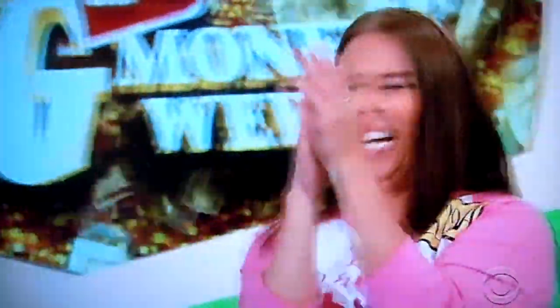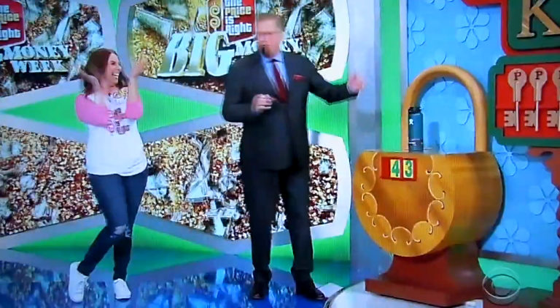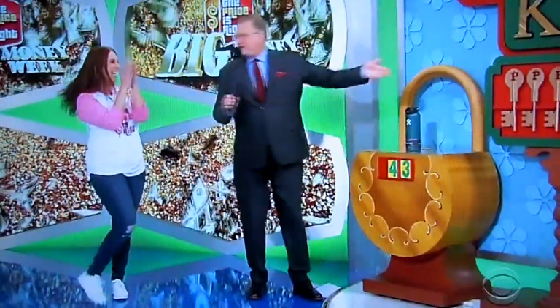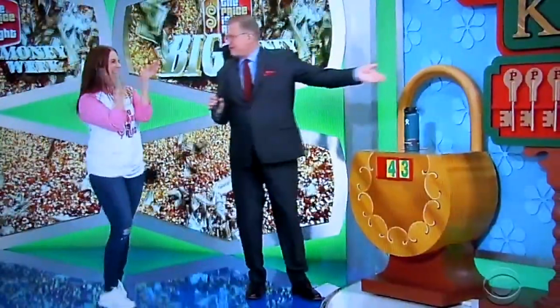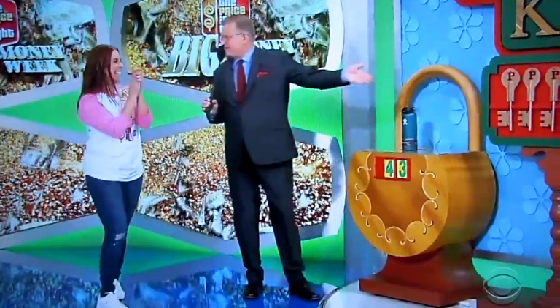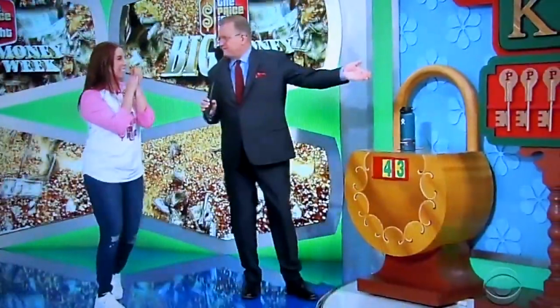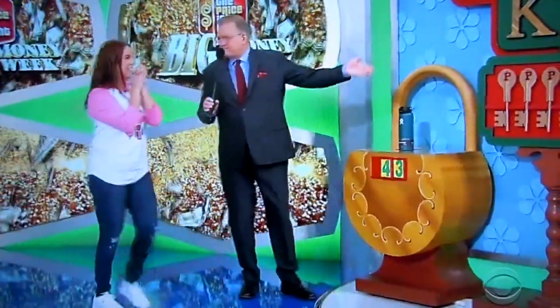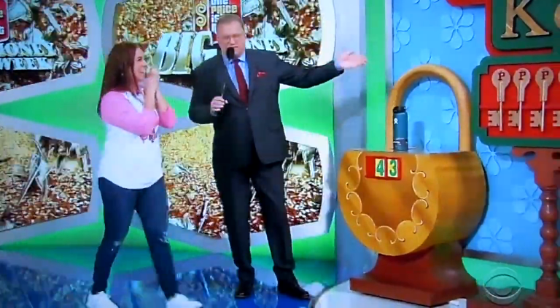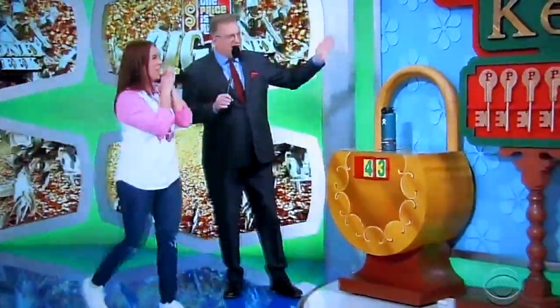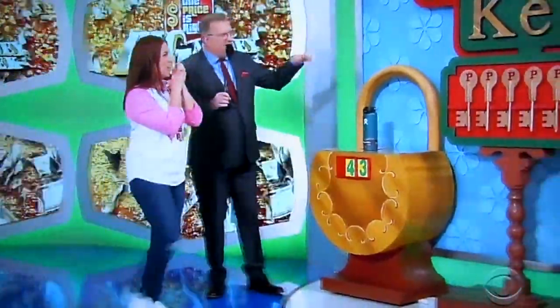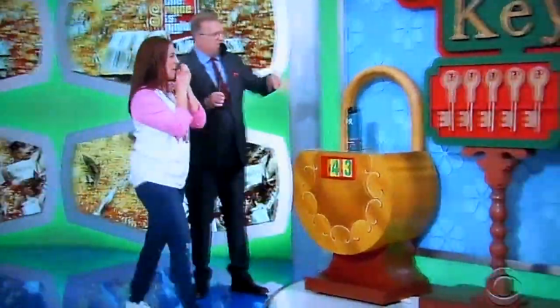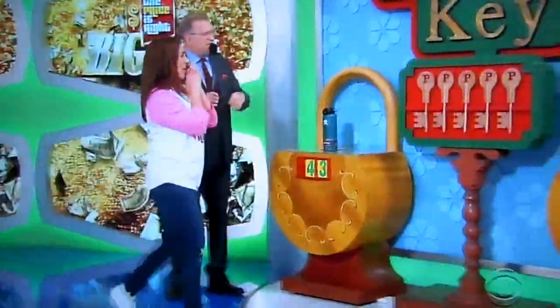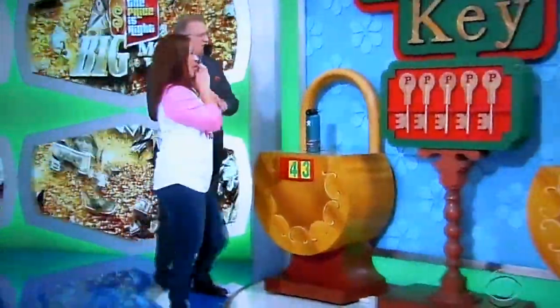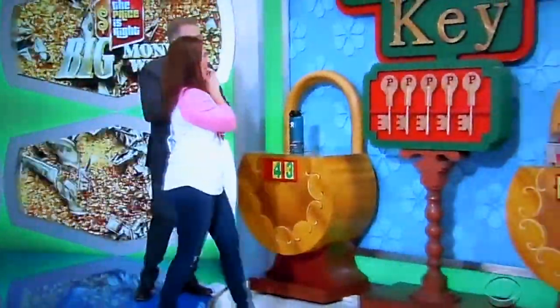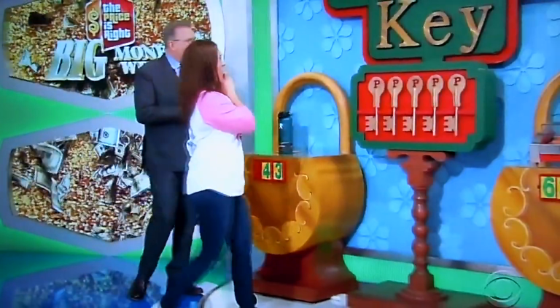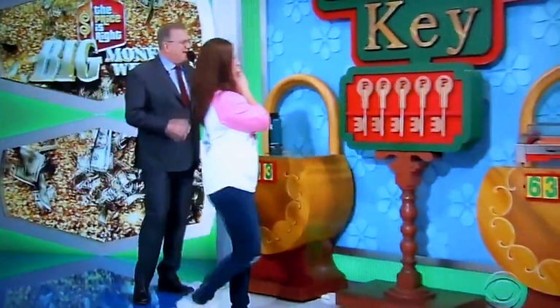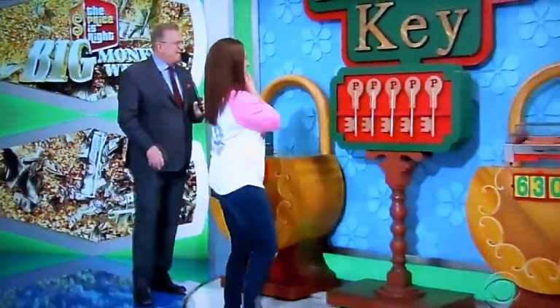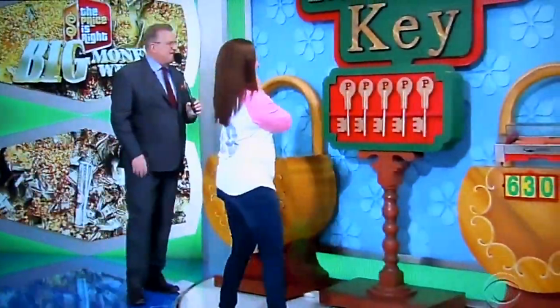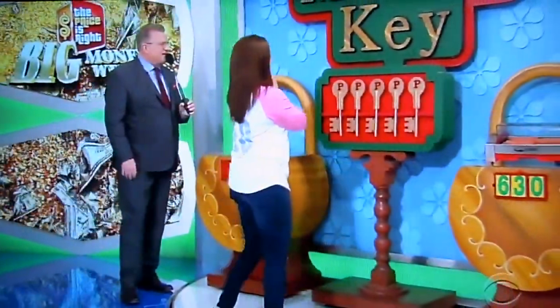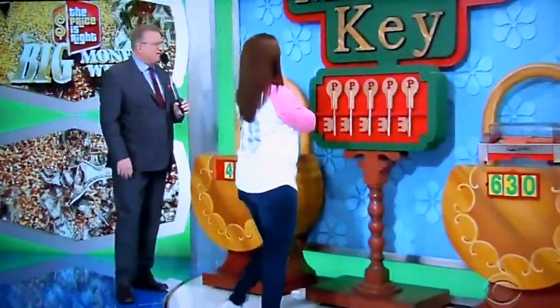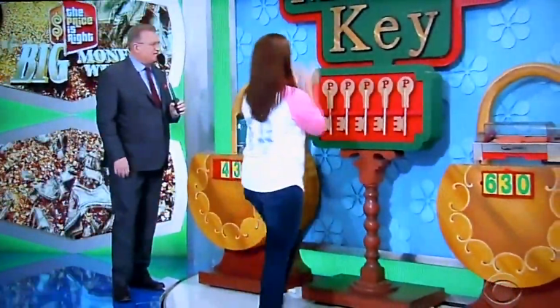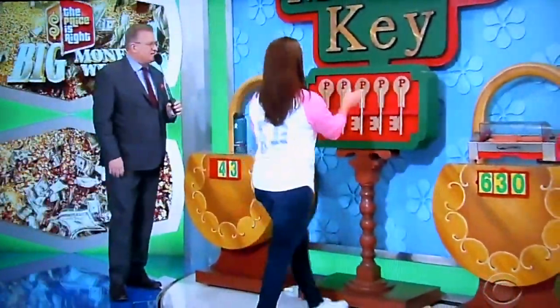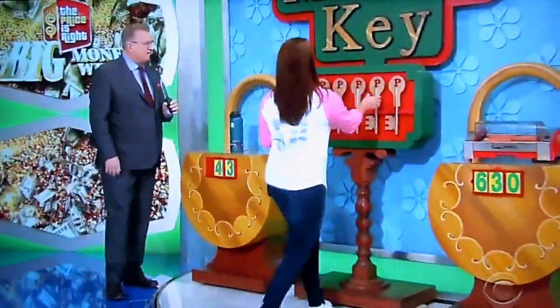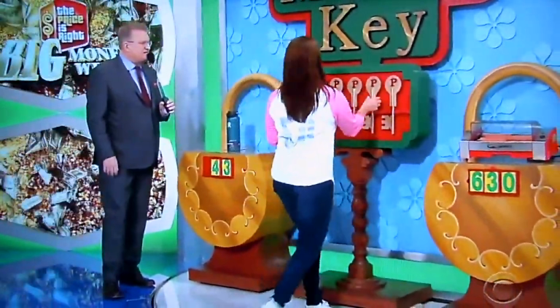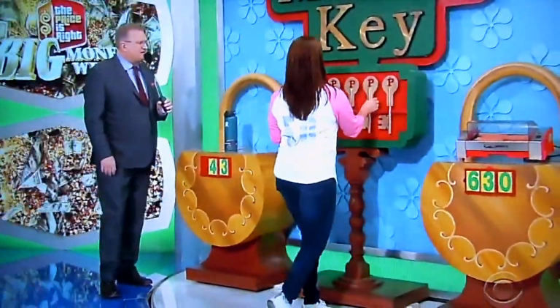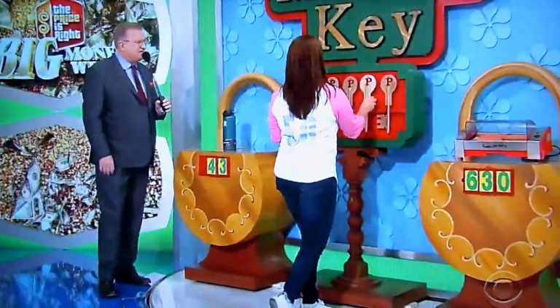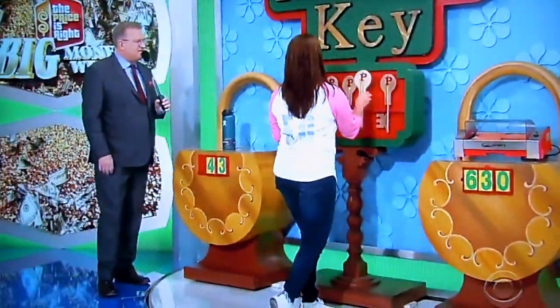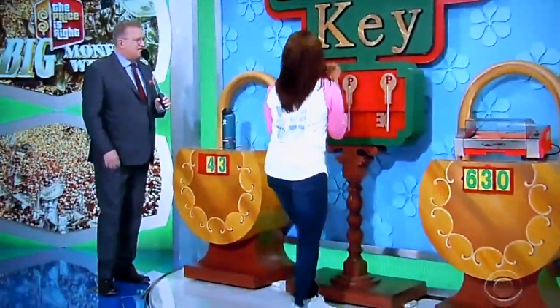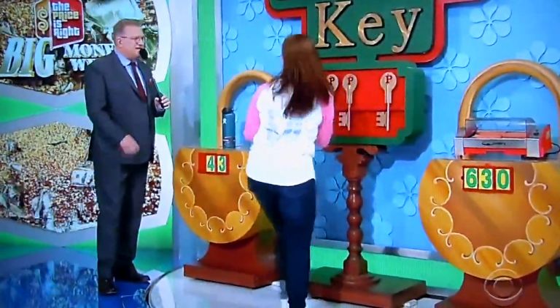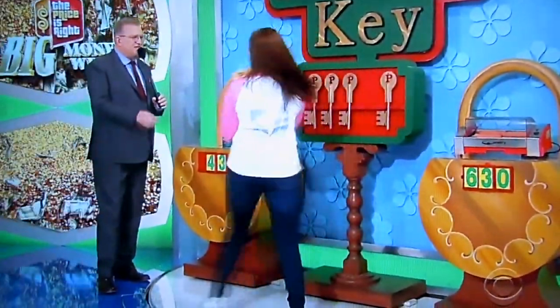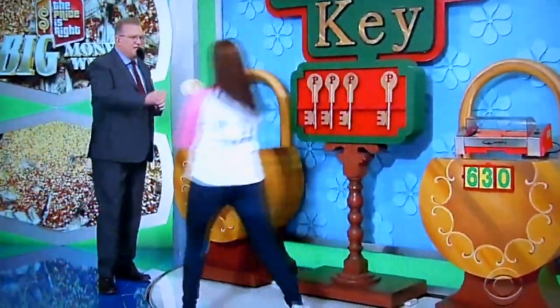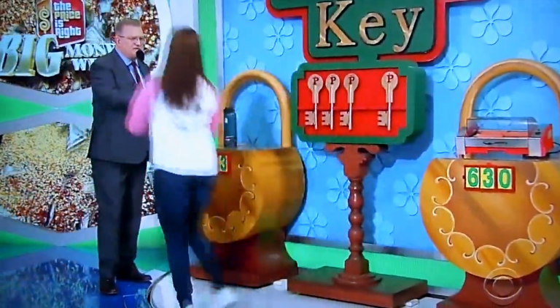Pick a key — just bring it over to me, any key at all.